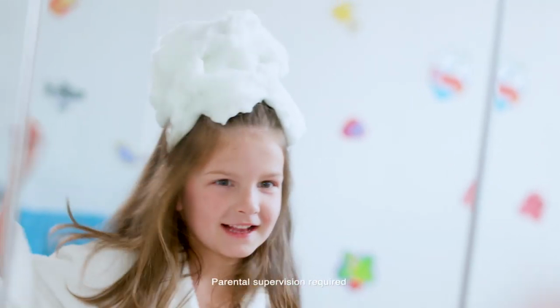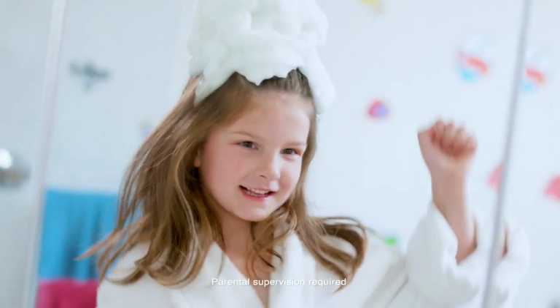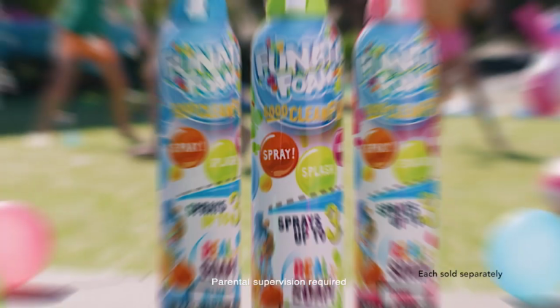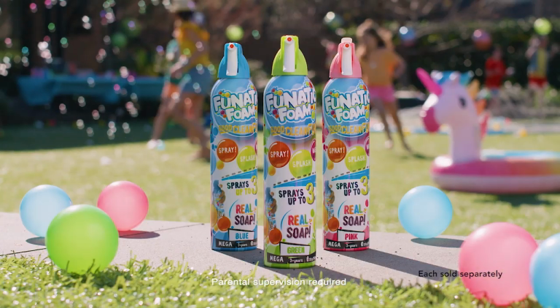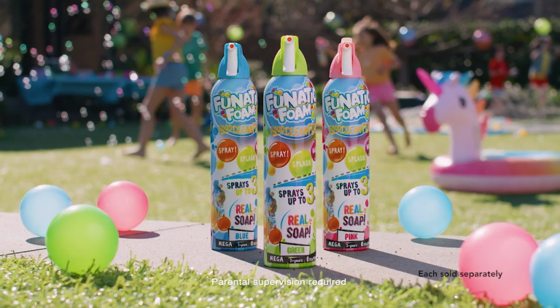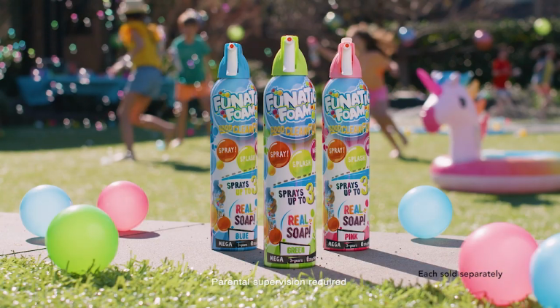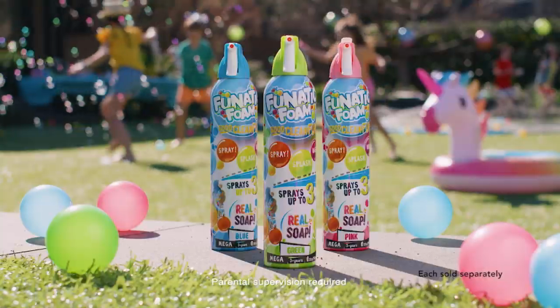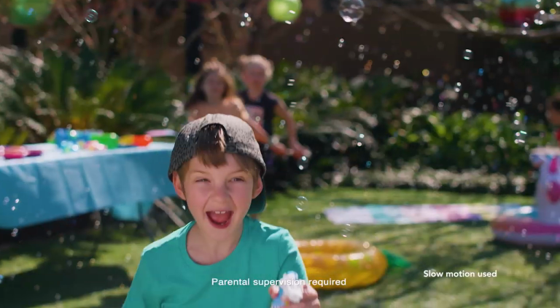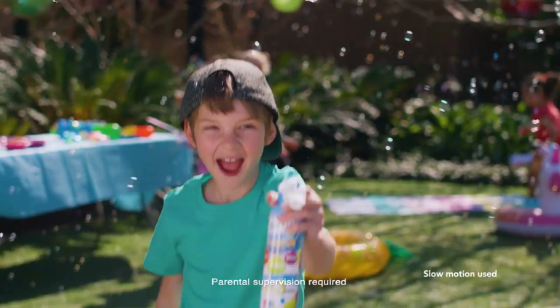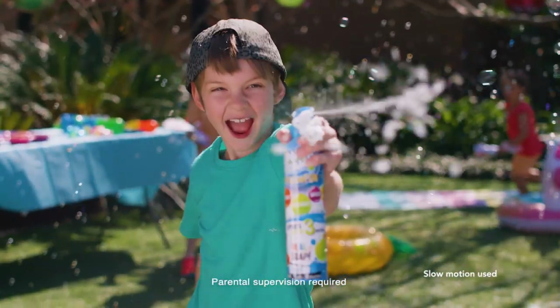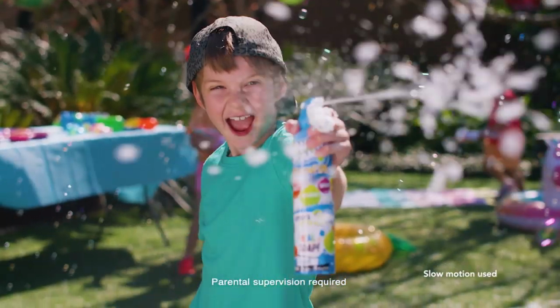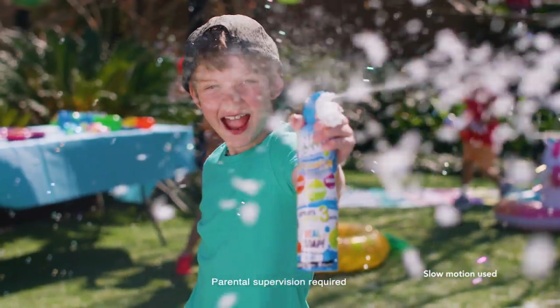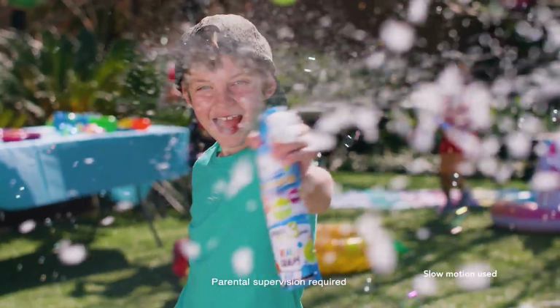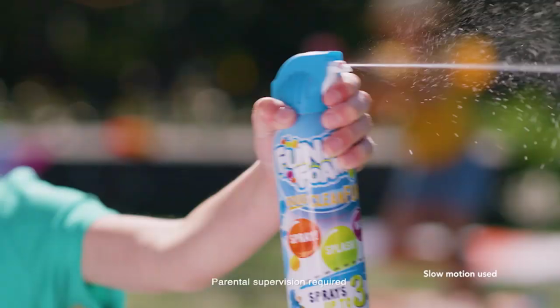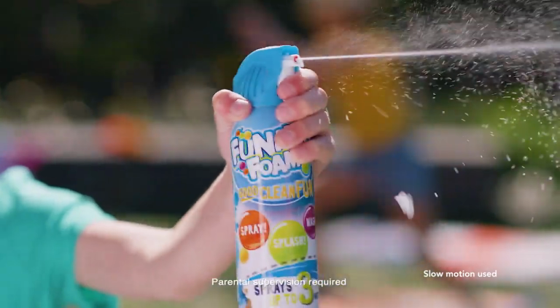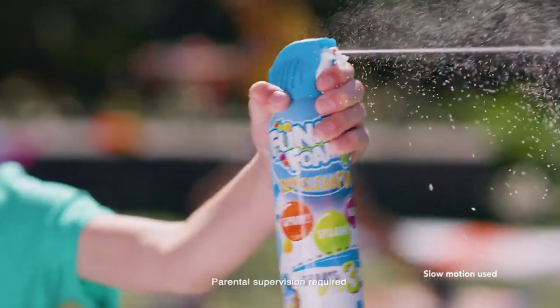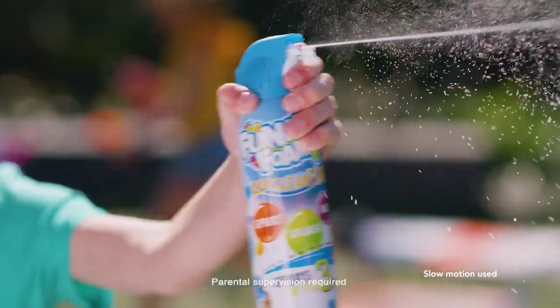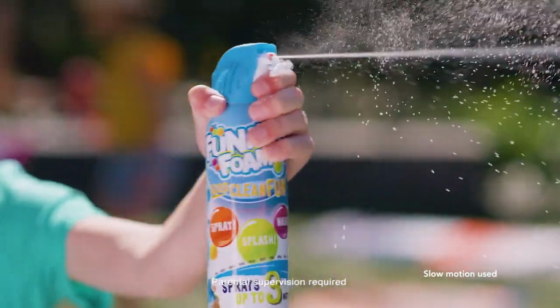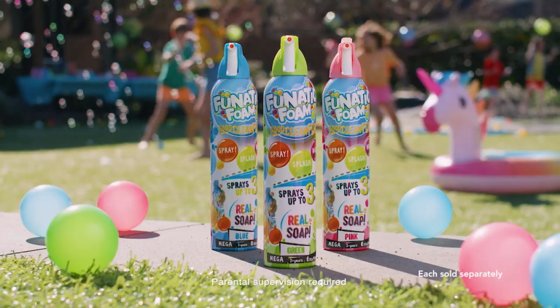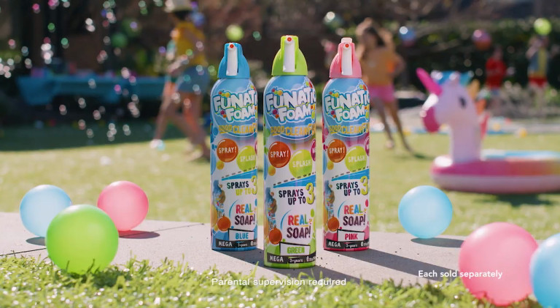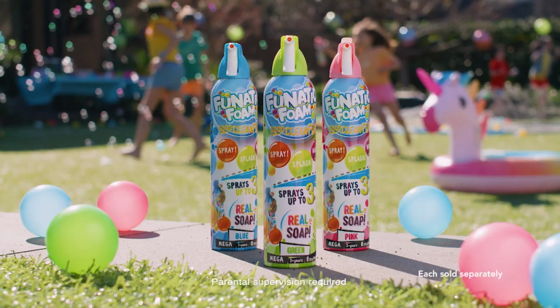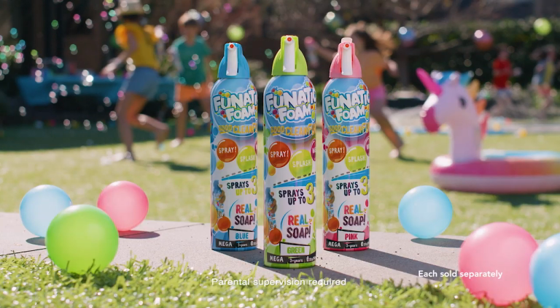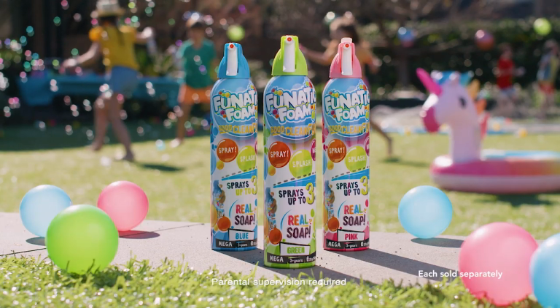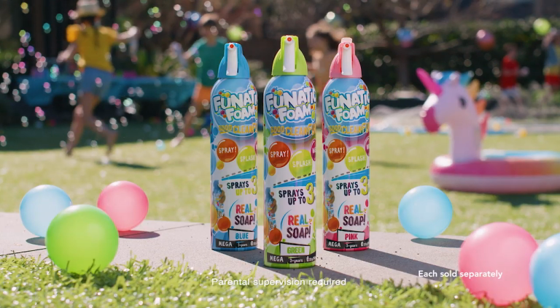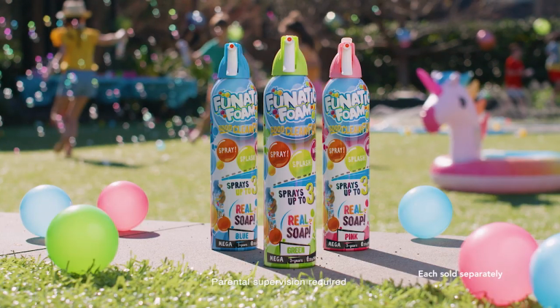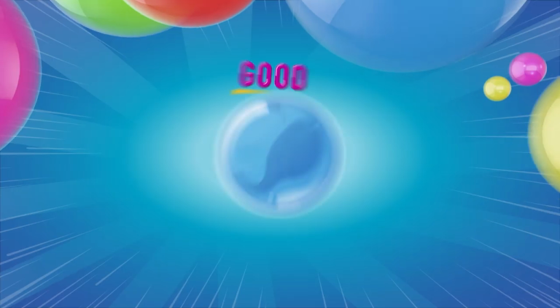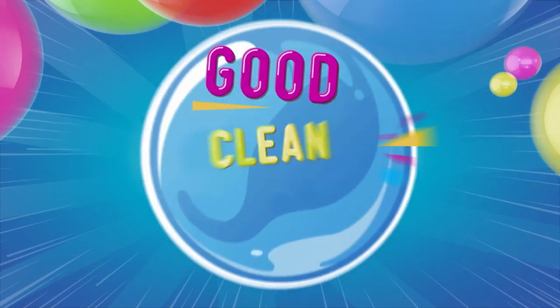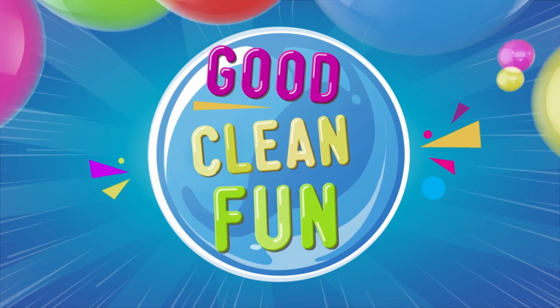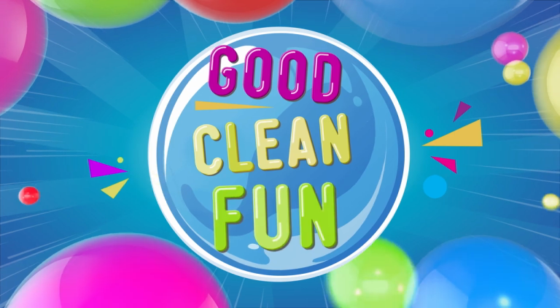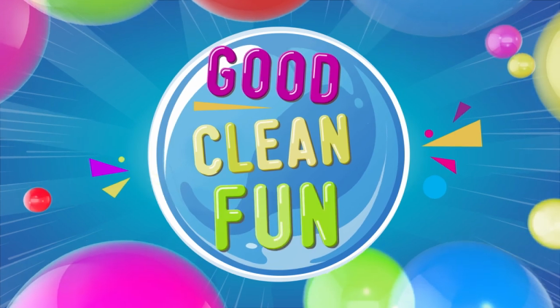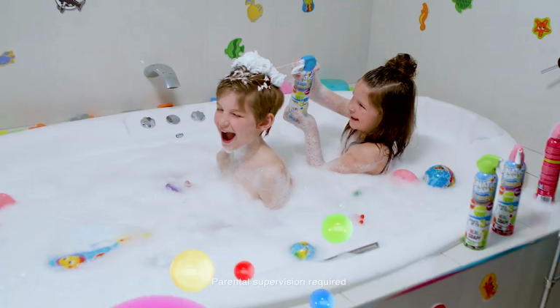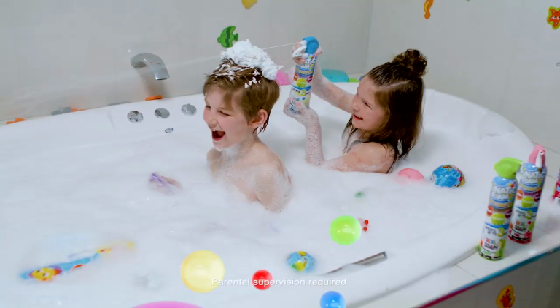it's safe for eyes and your home. So whether it's bath time or a backyard bubble party, Fonetic Foam is good clean fun.